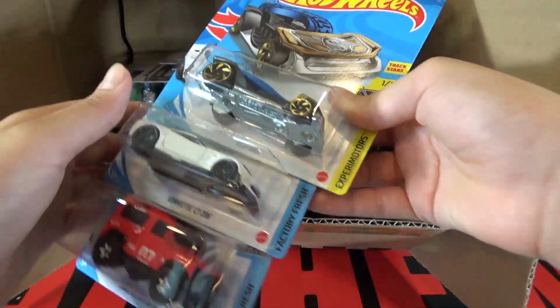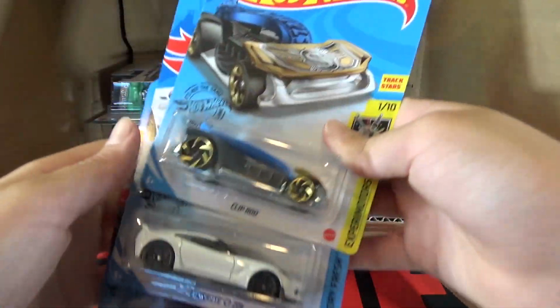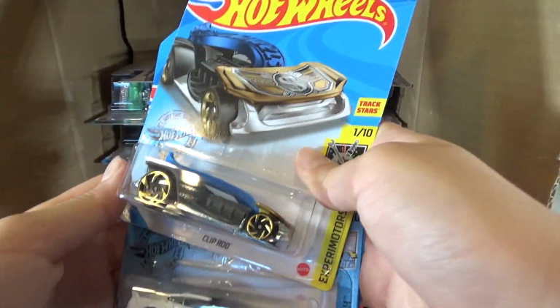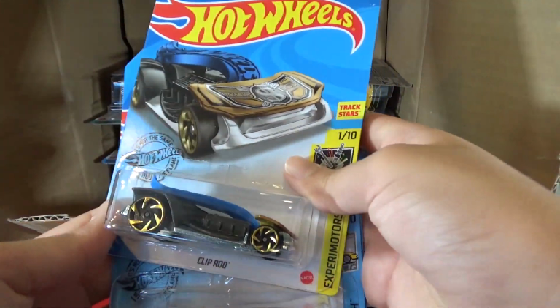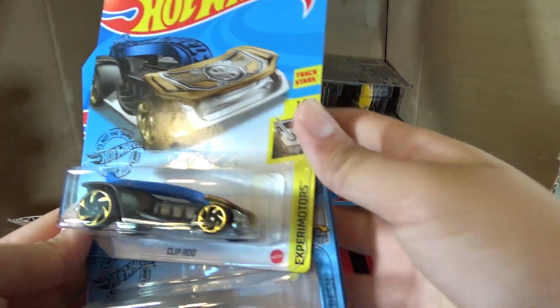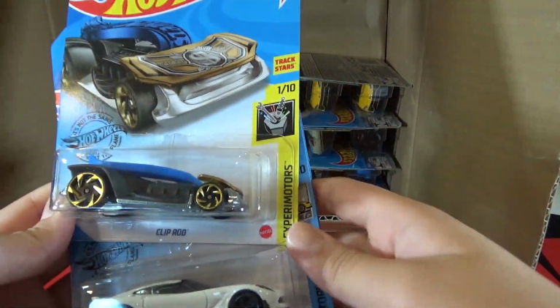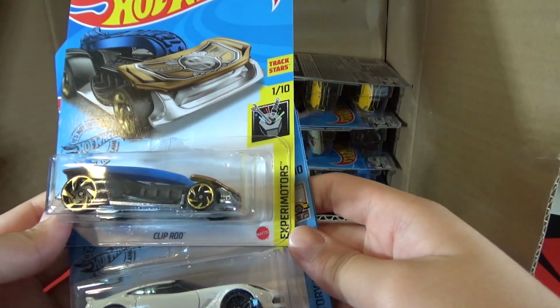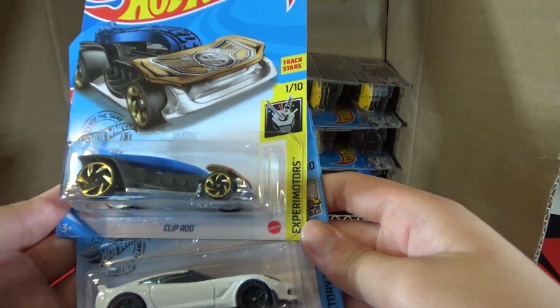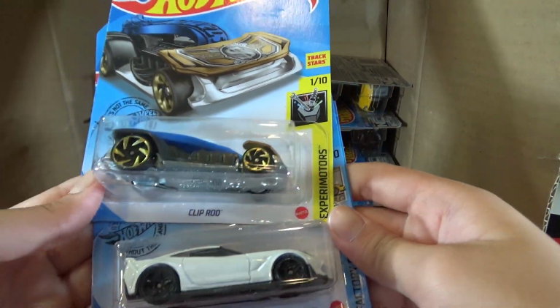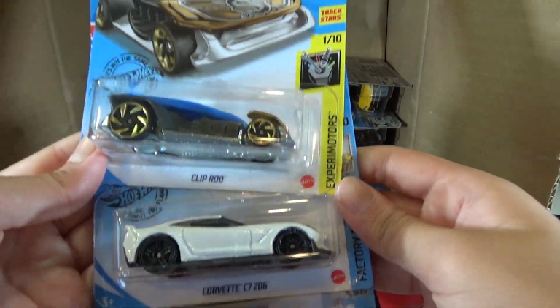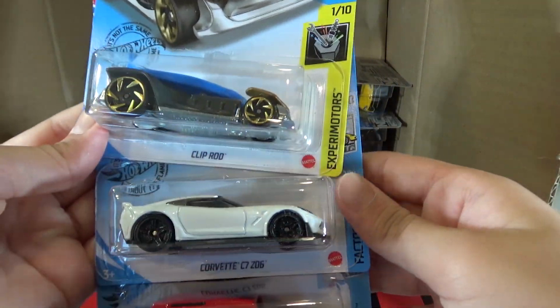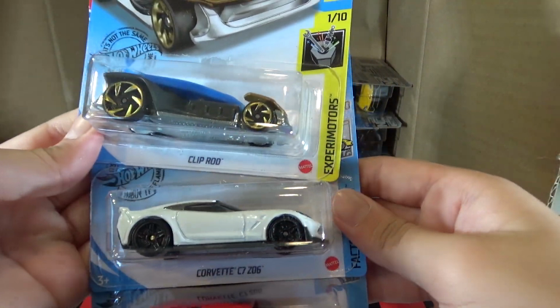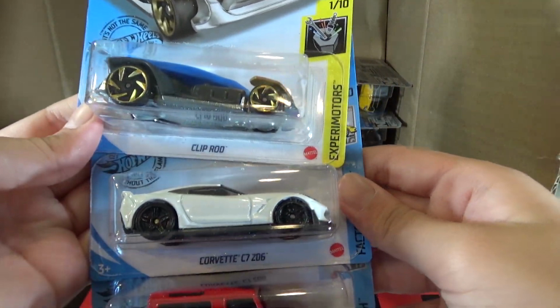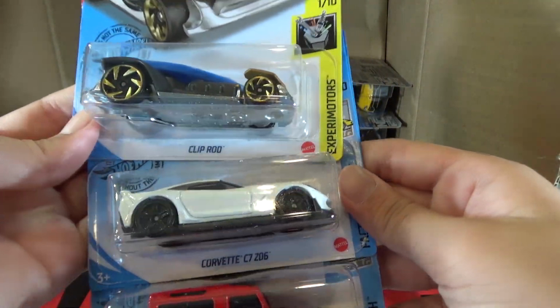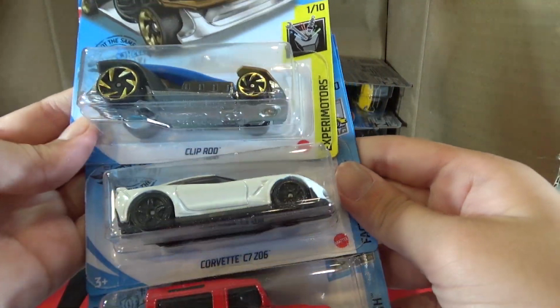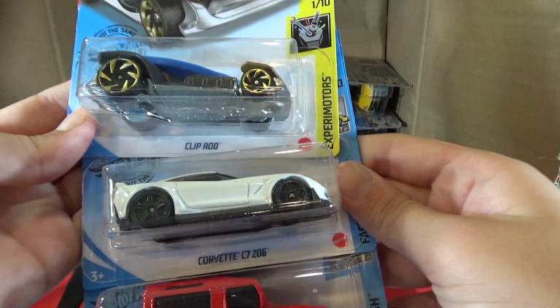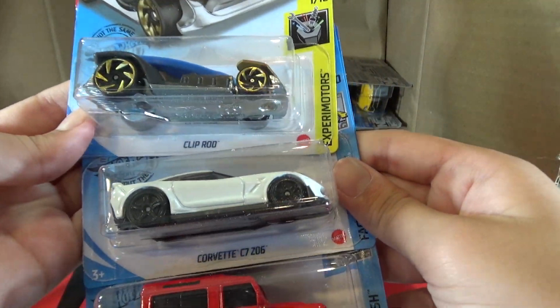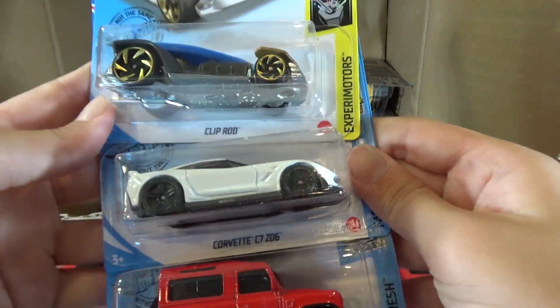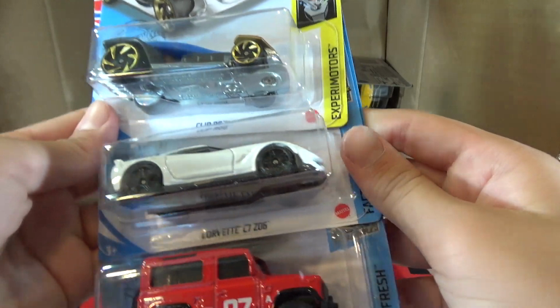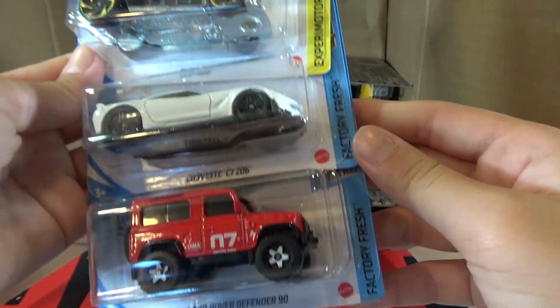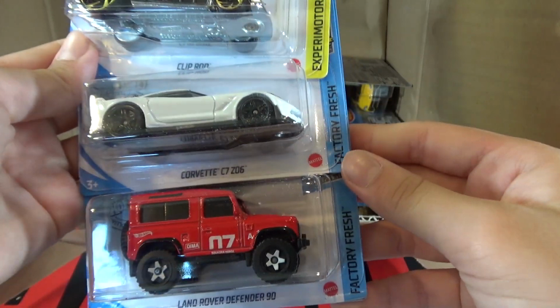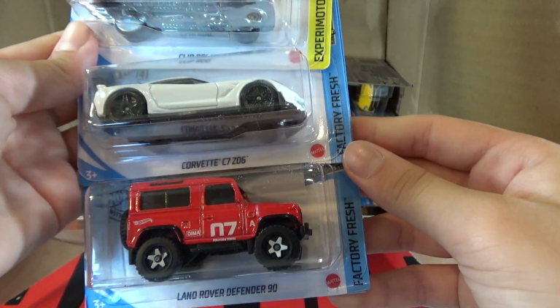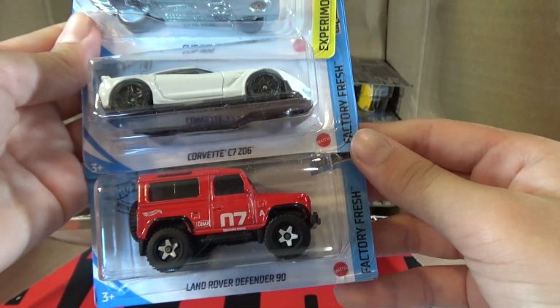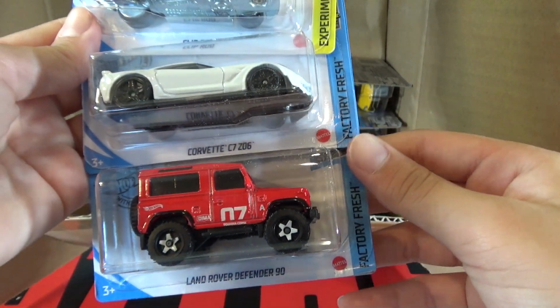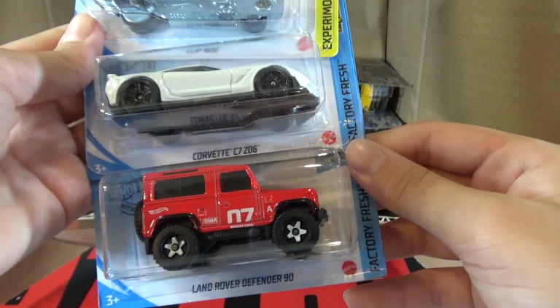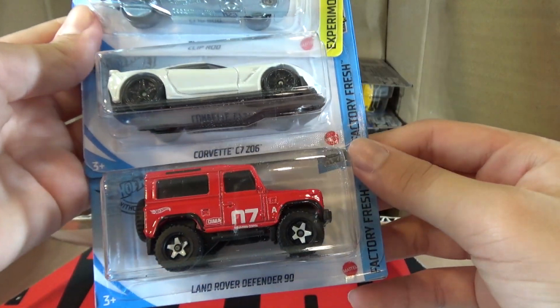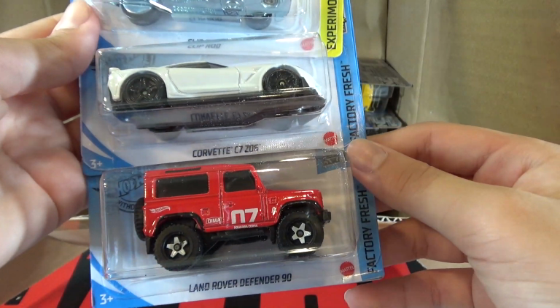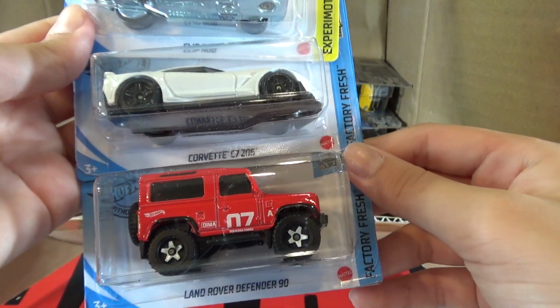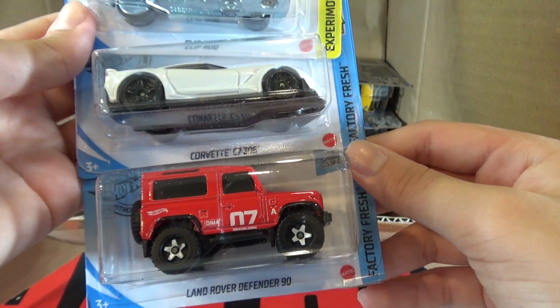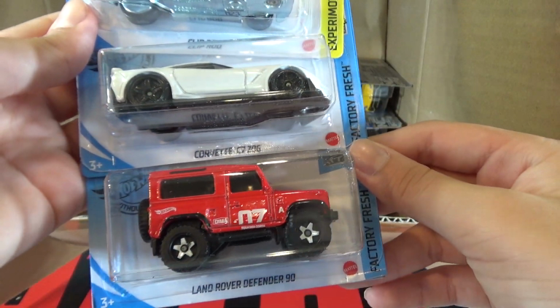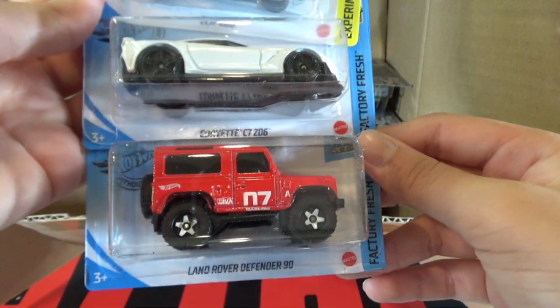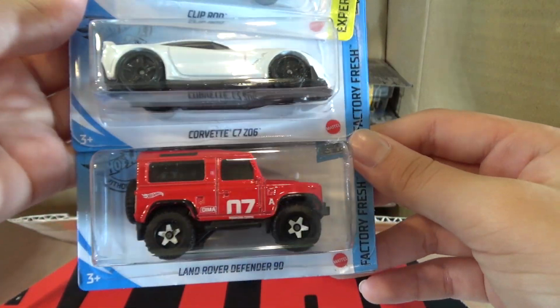Then we have the Clip Rod, the Corvette C7-Z06, and the Land Rover Defender 90.